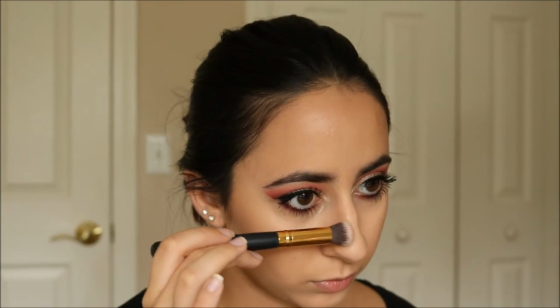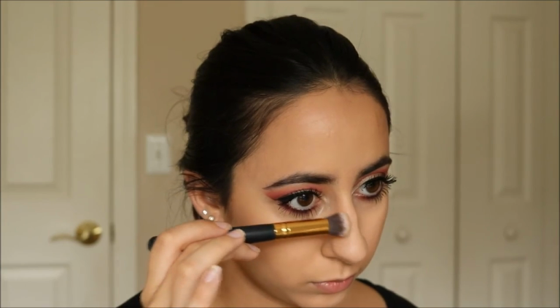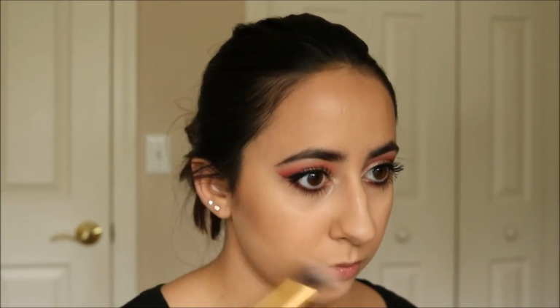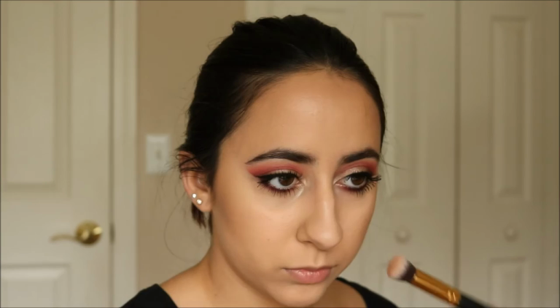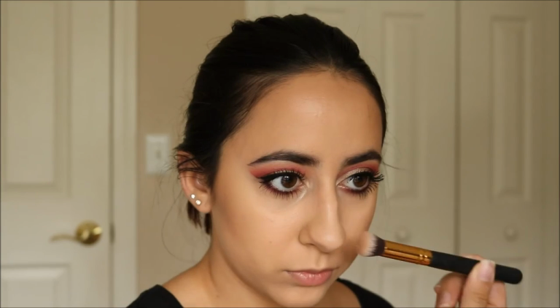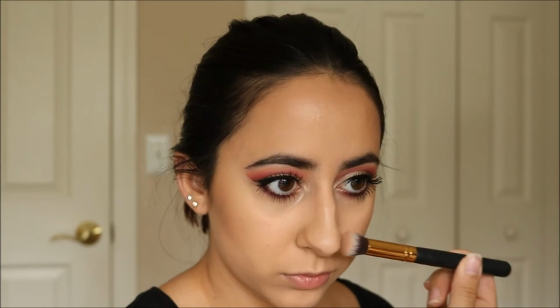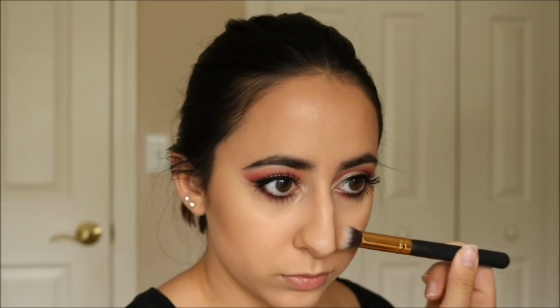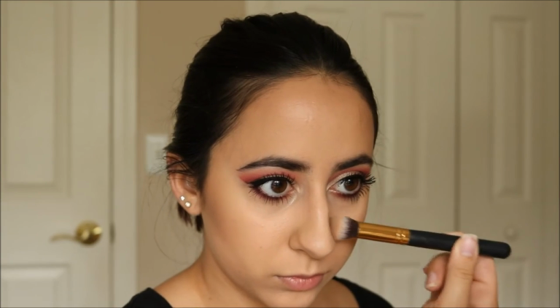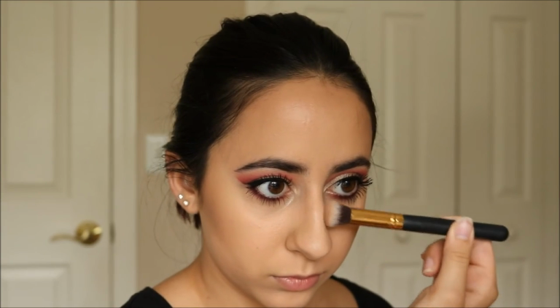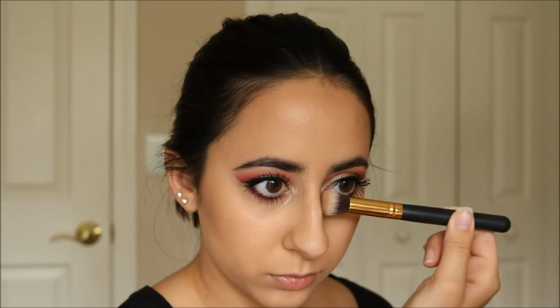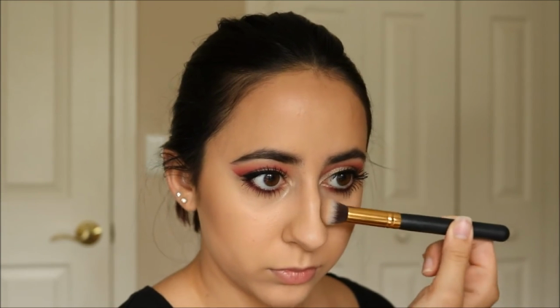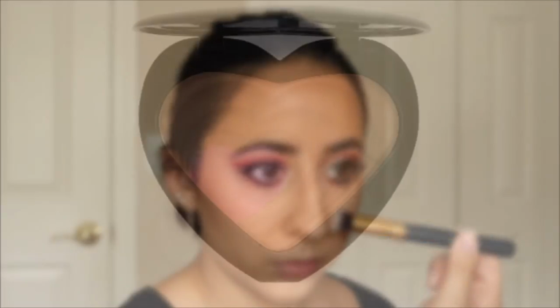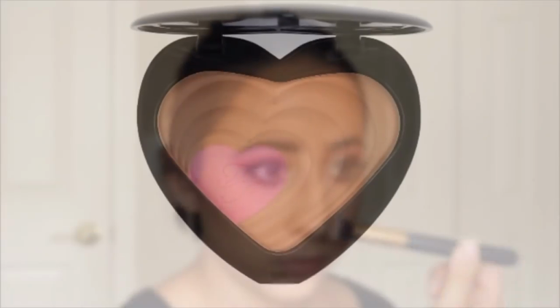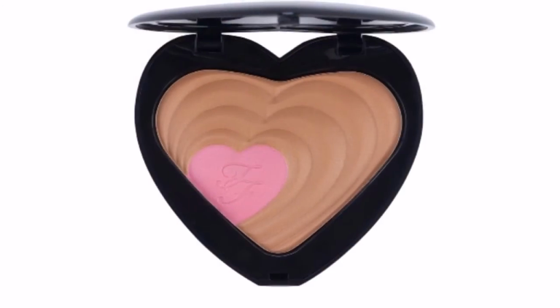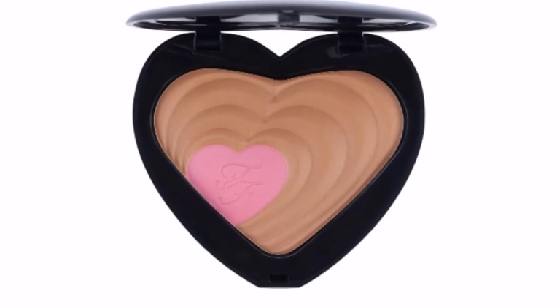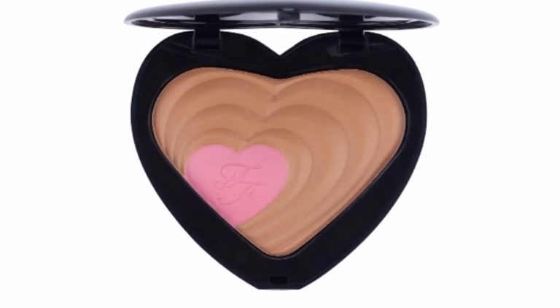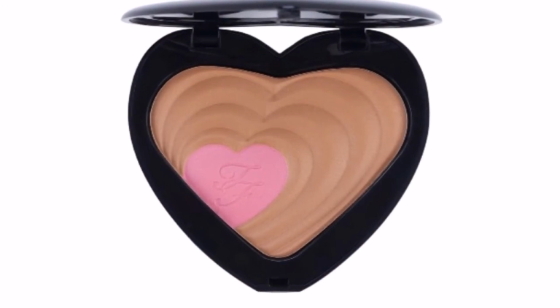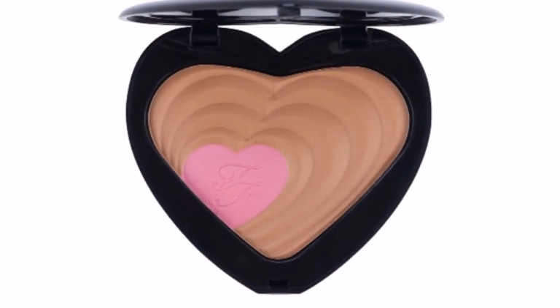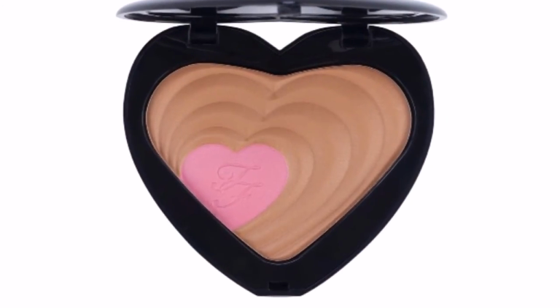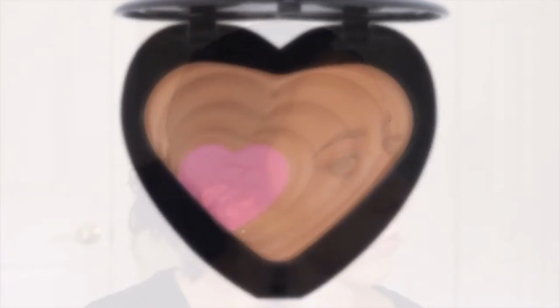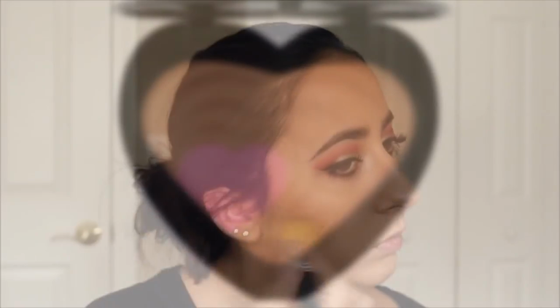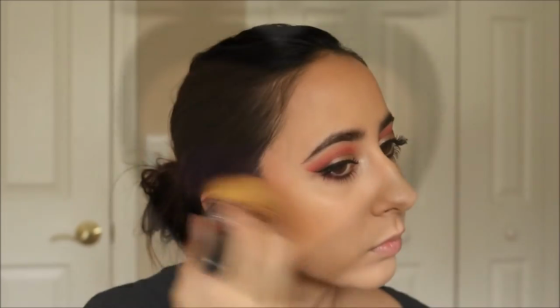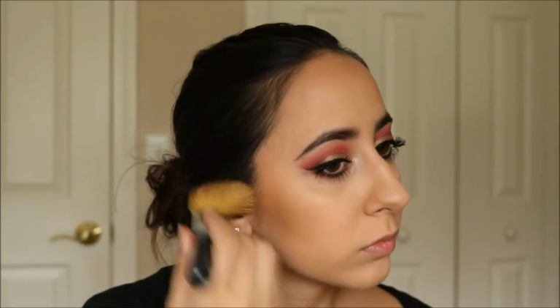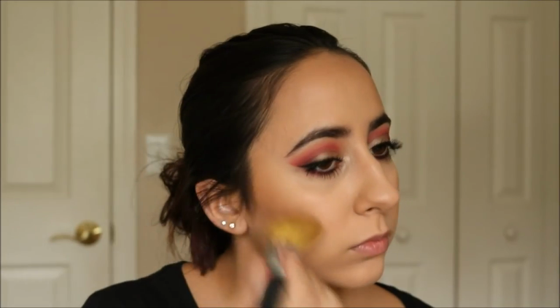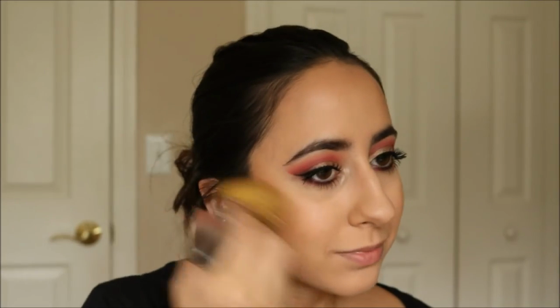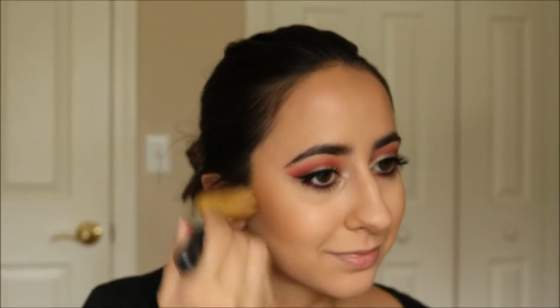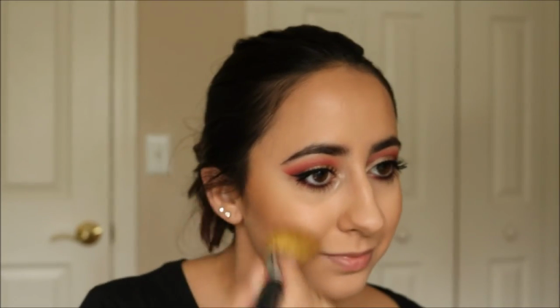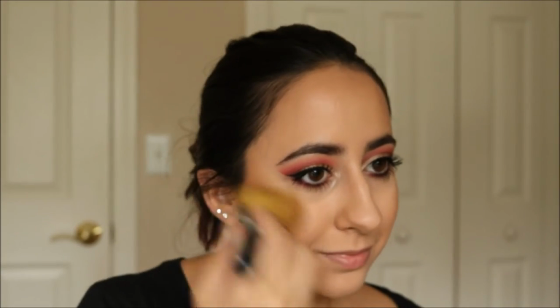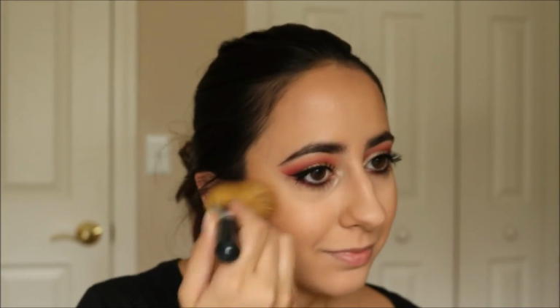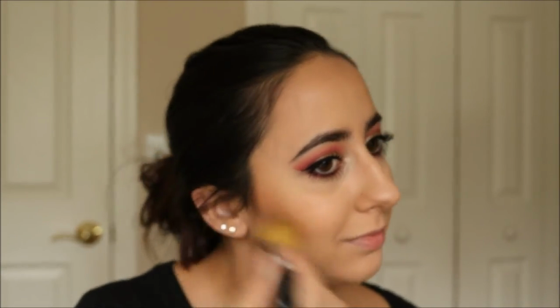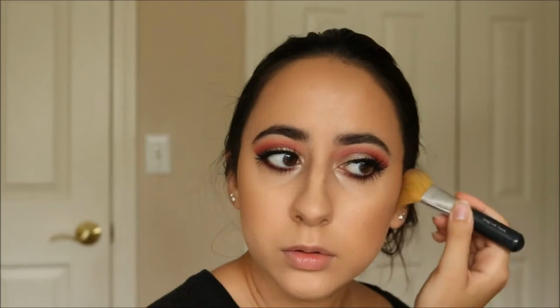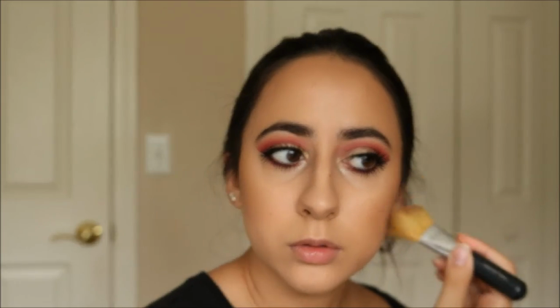After I contour, I decided to keep my cheeks neutral and just apply some bronzer and the gold highlights.